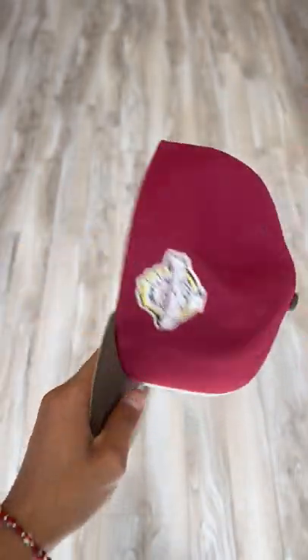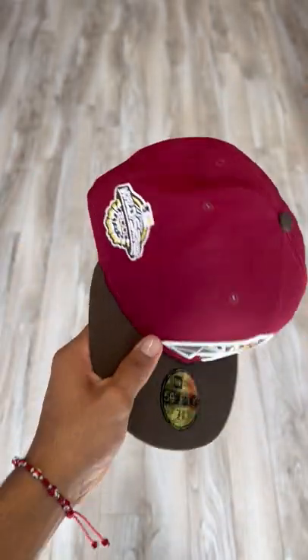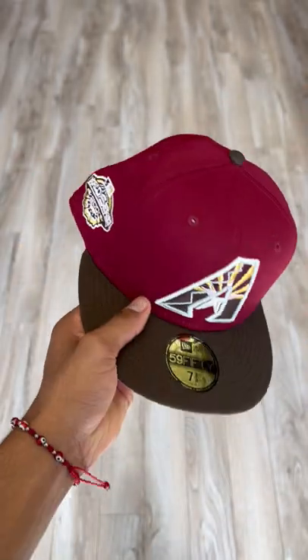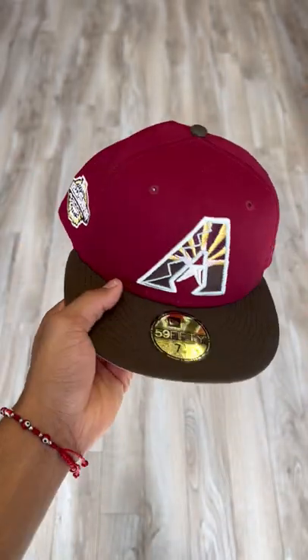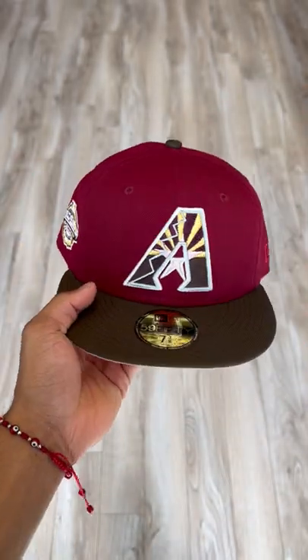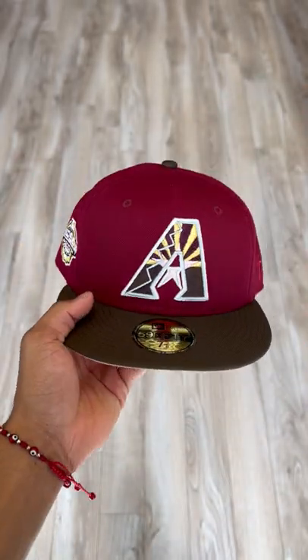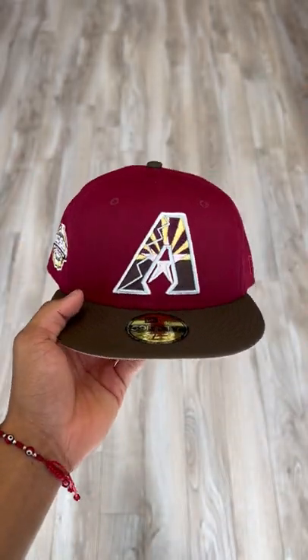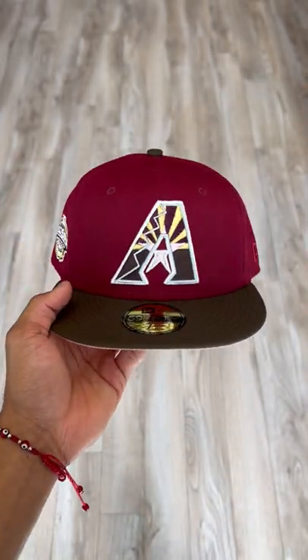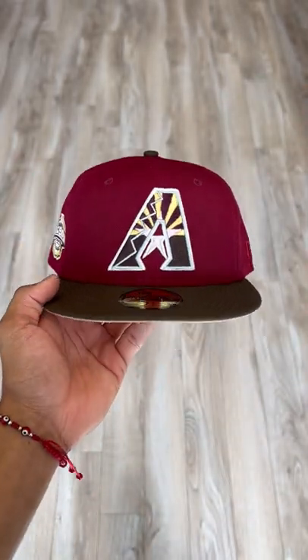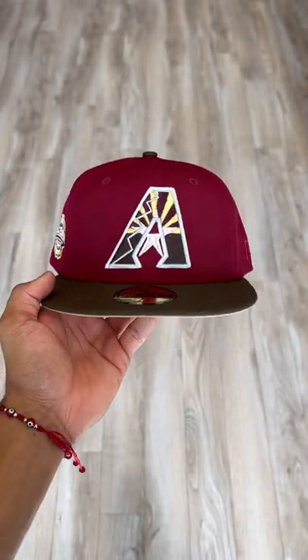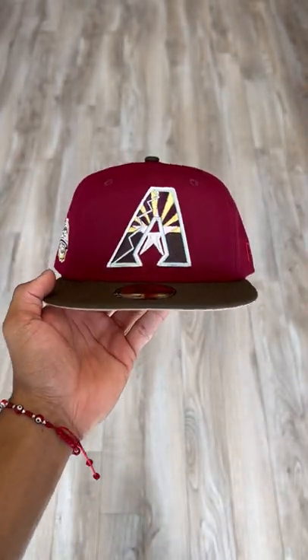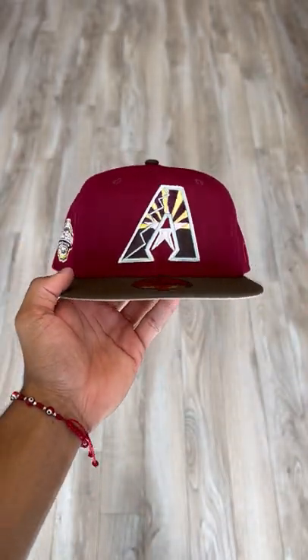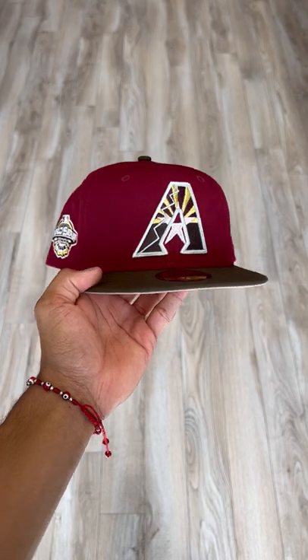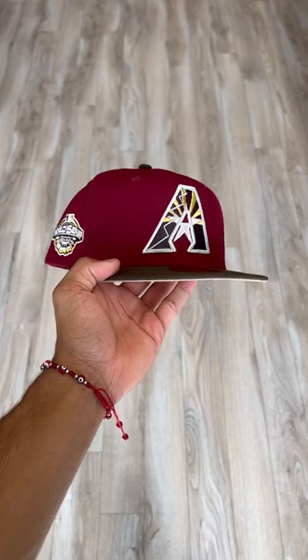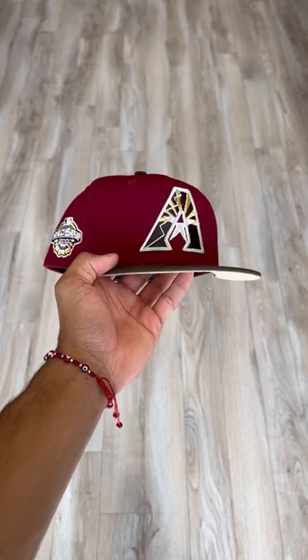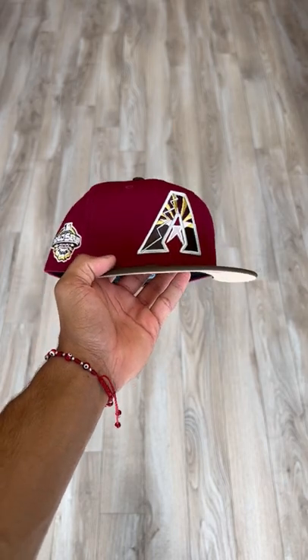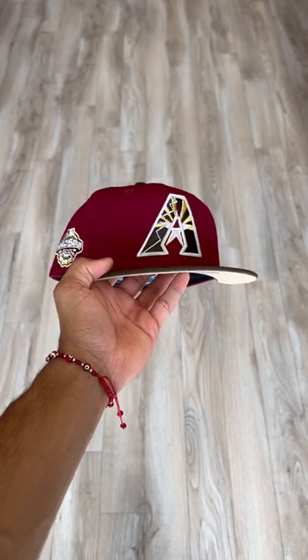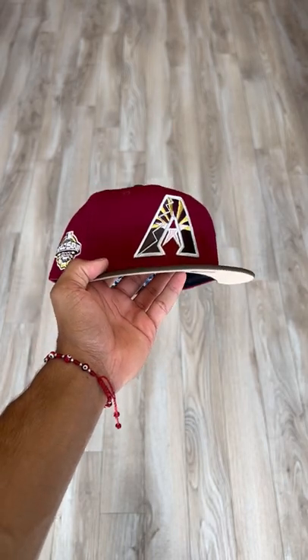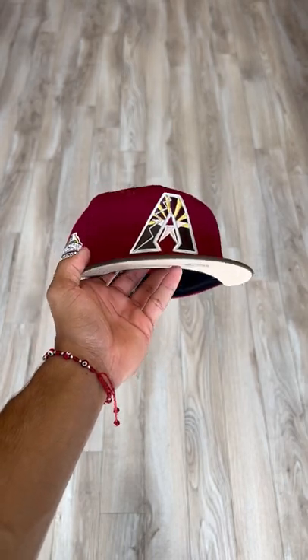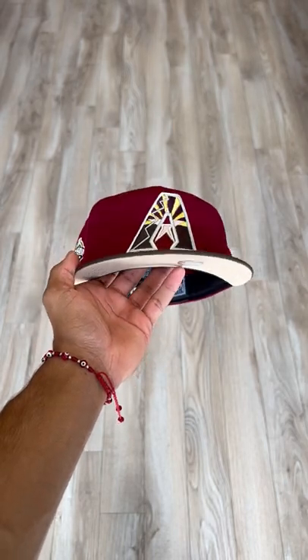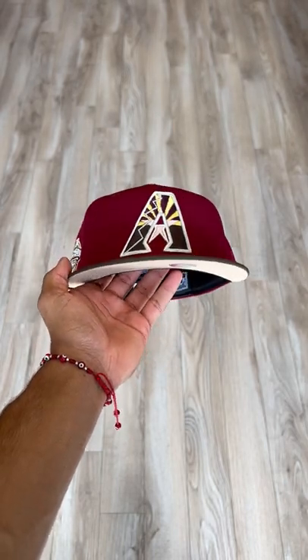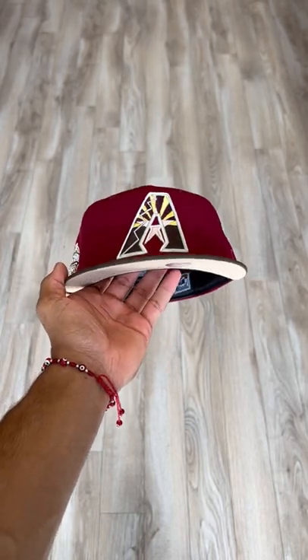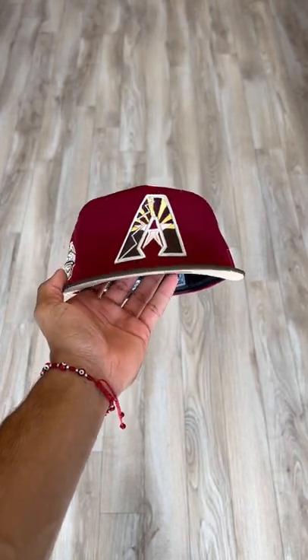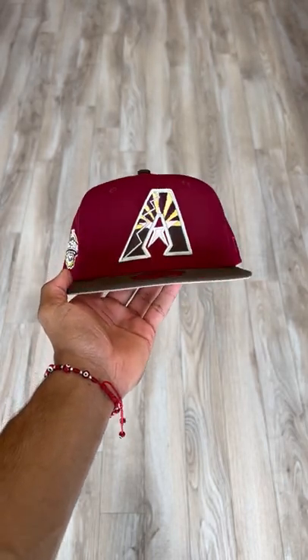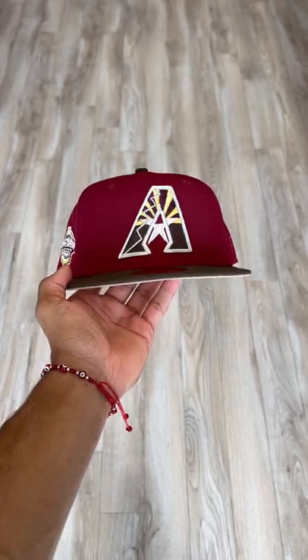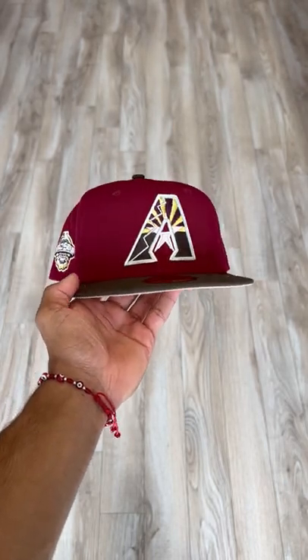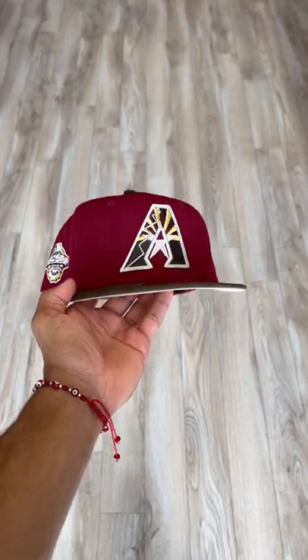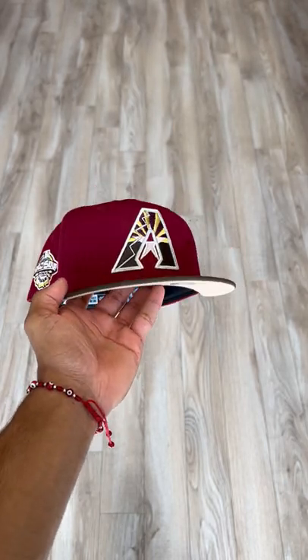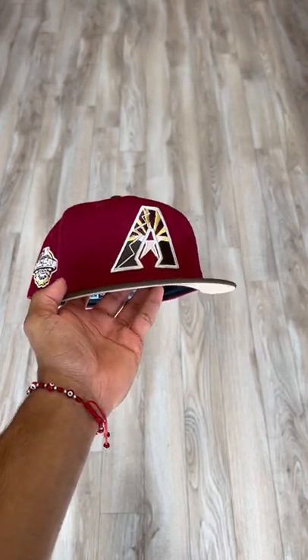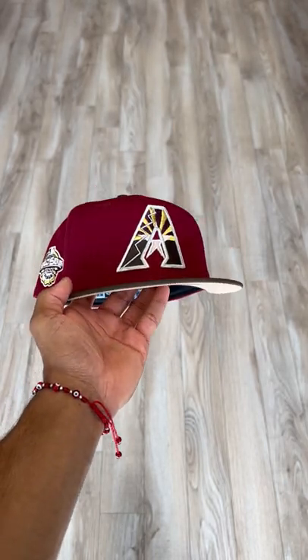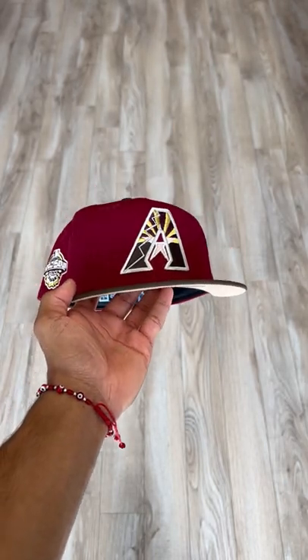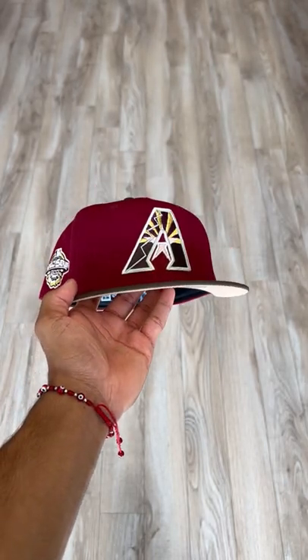This hat is super fire. If you guys like it, let me know down below. I'll see you guys next video. Peace.